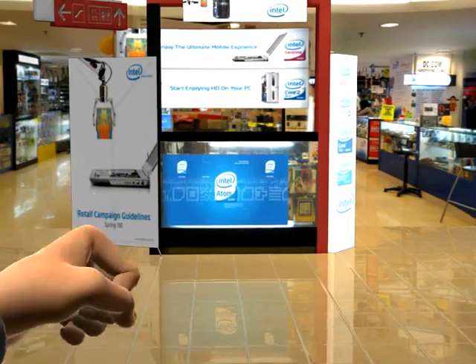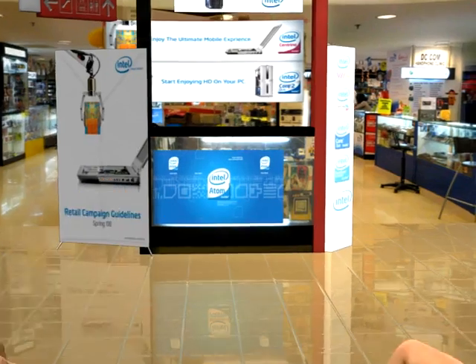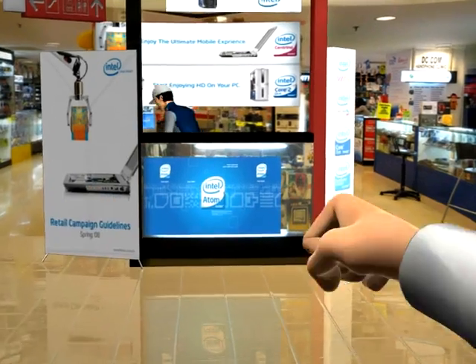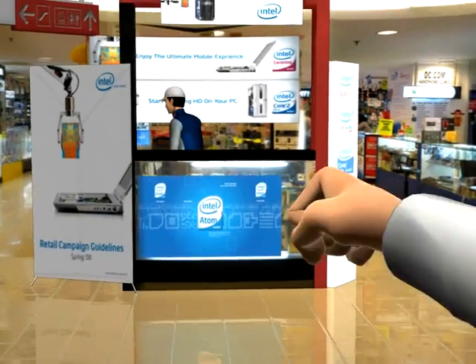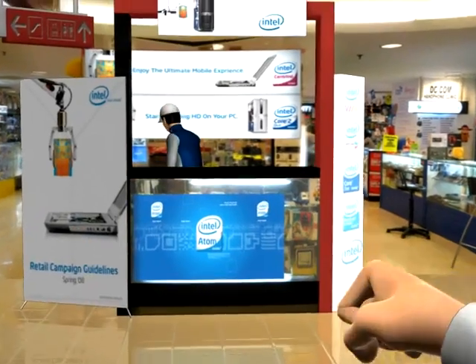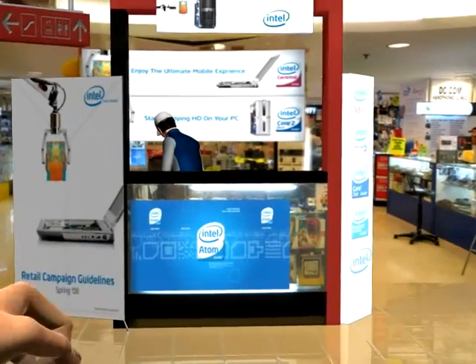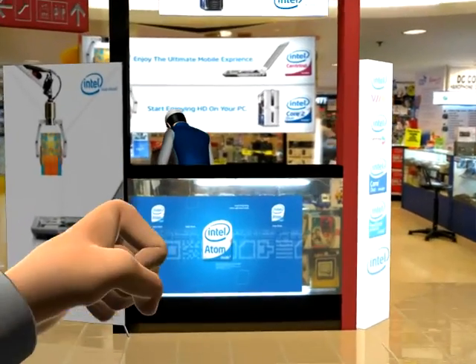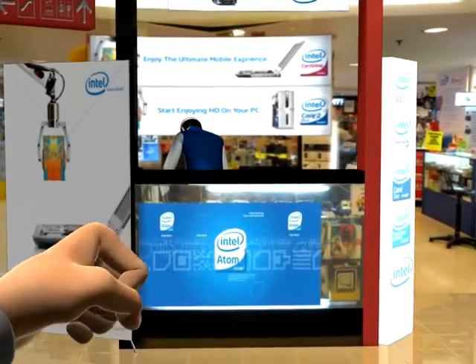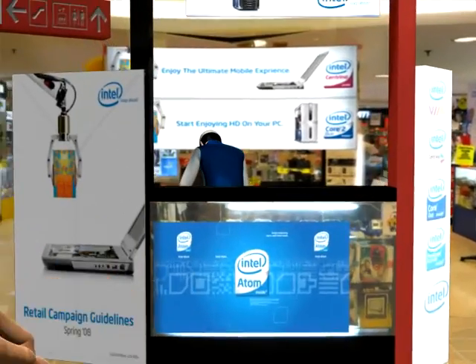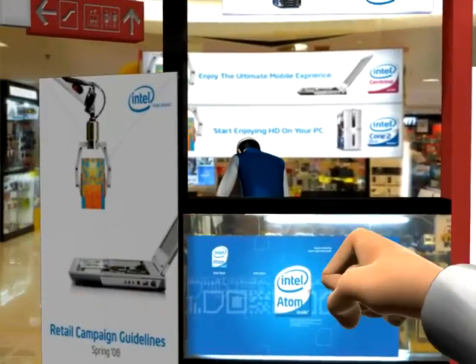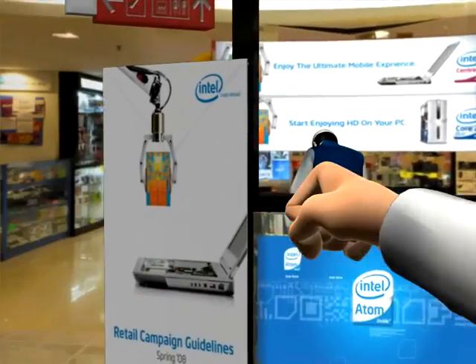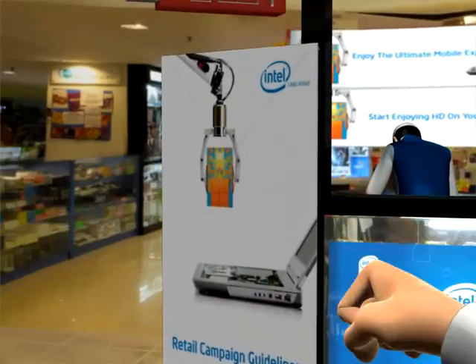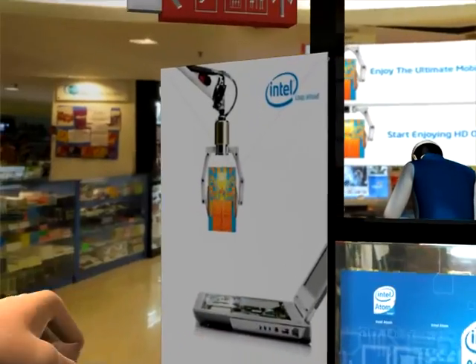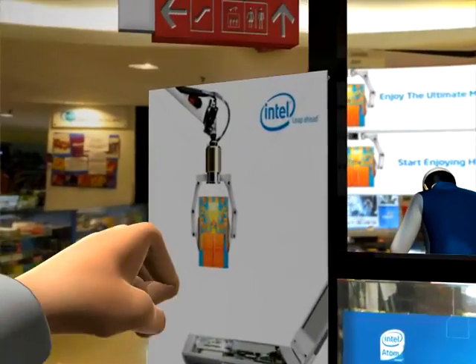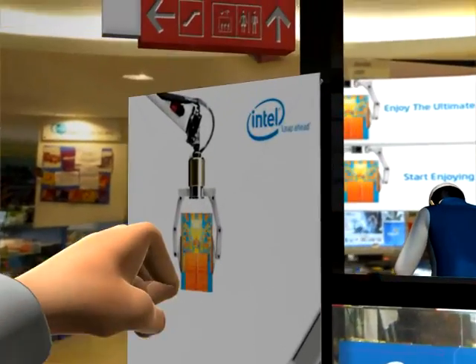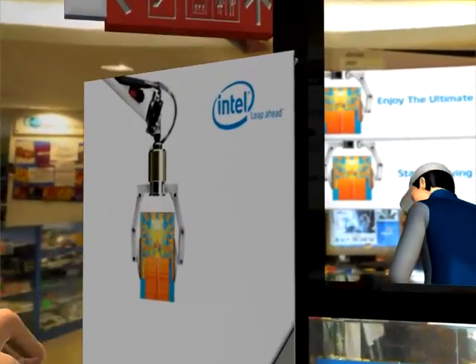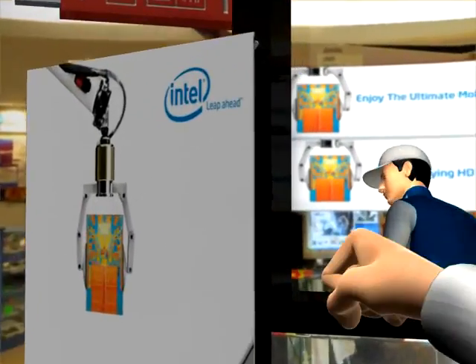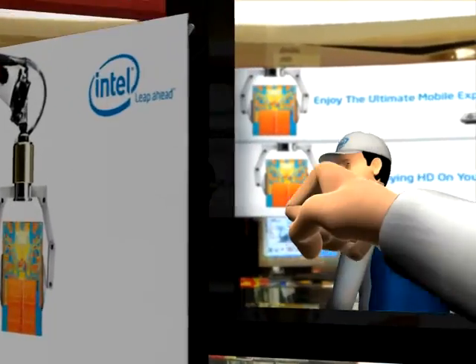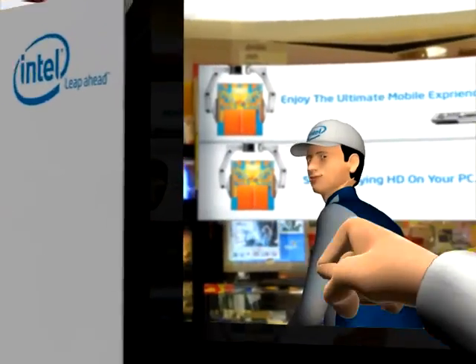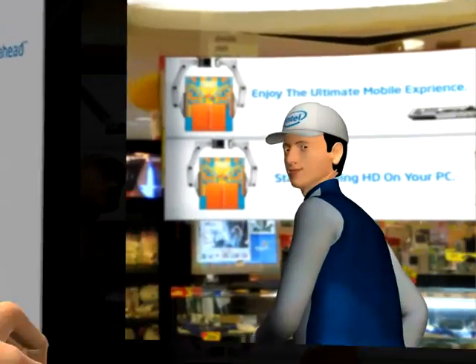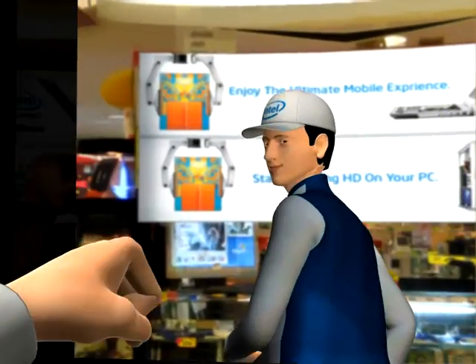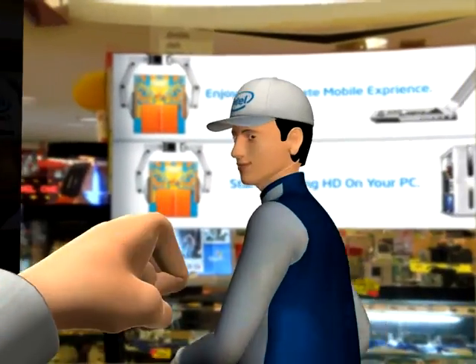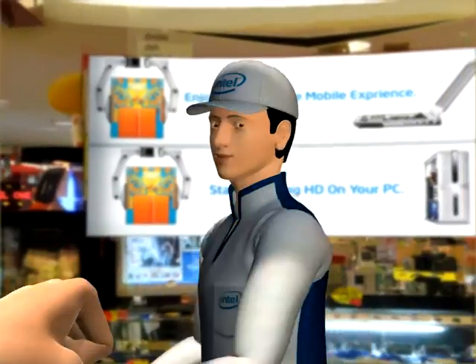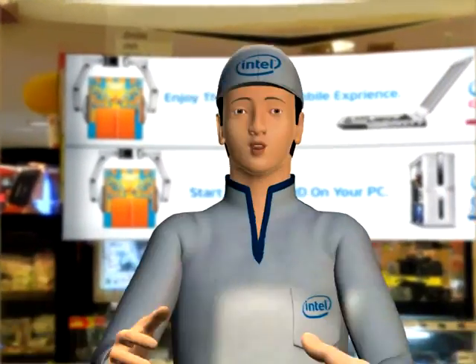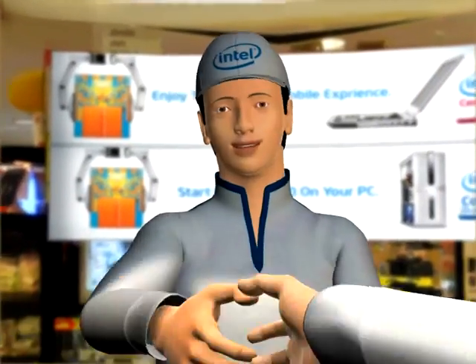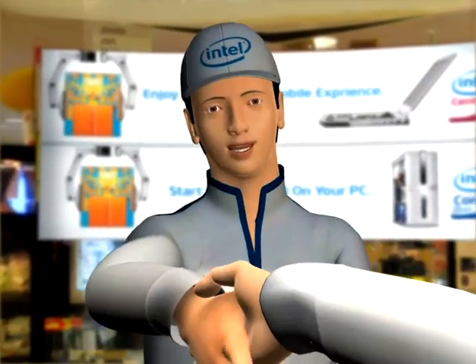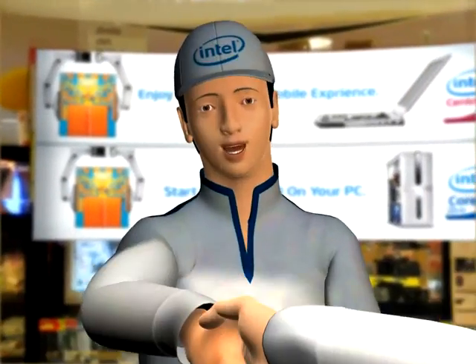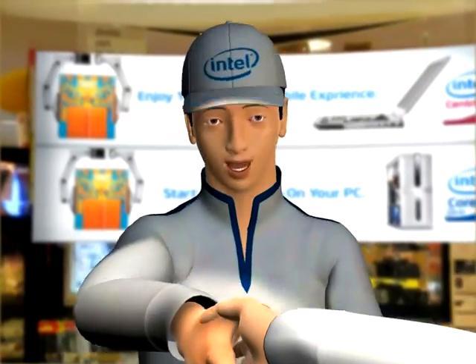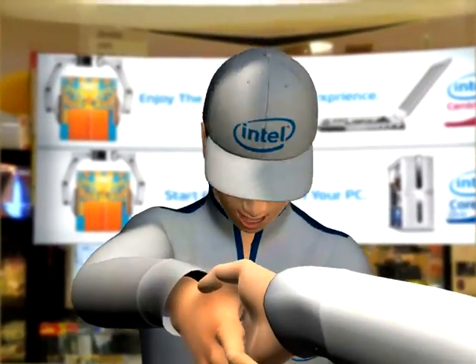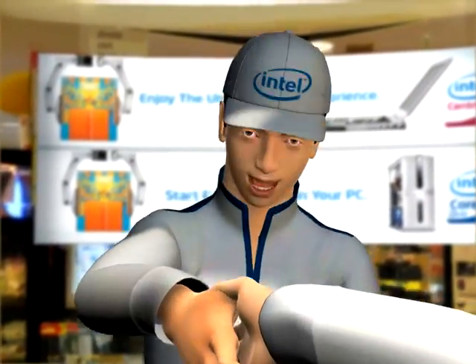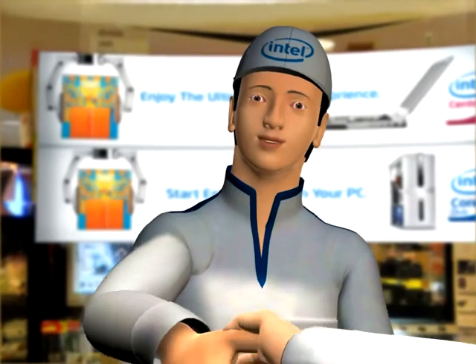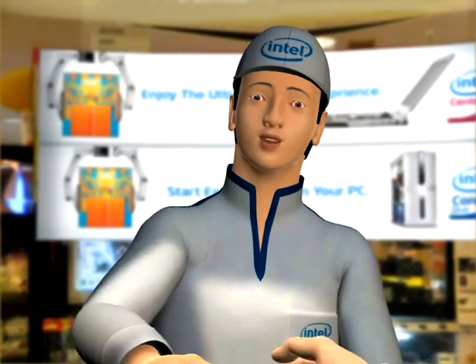Man, I'm so excited. I'm going to get my first PC today. Good day, sir. How can I help you?